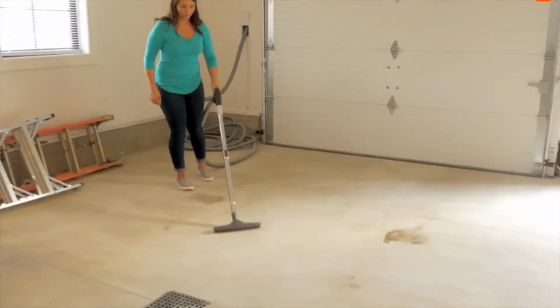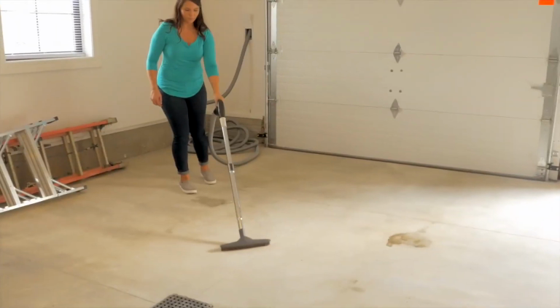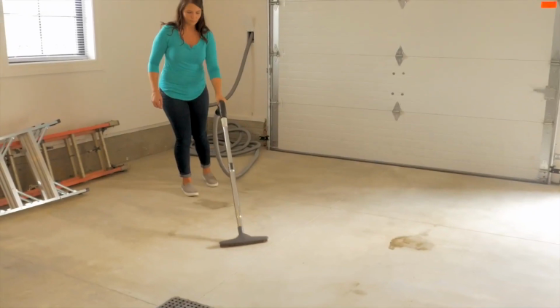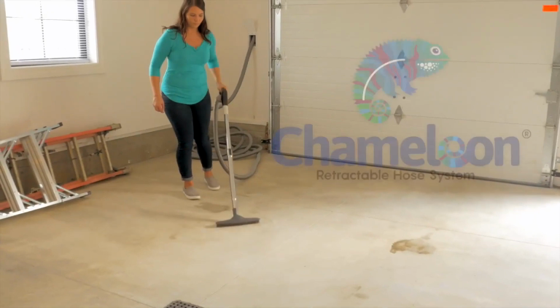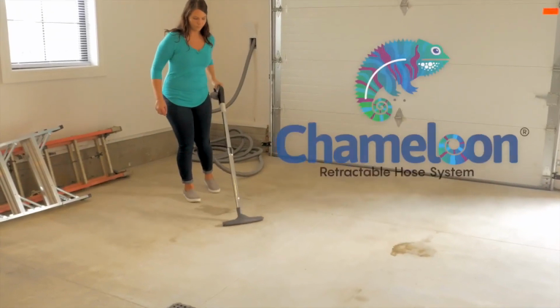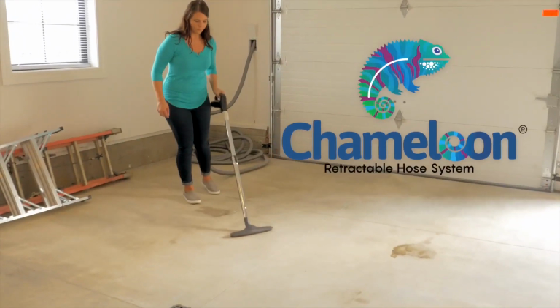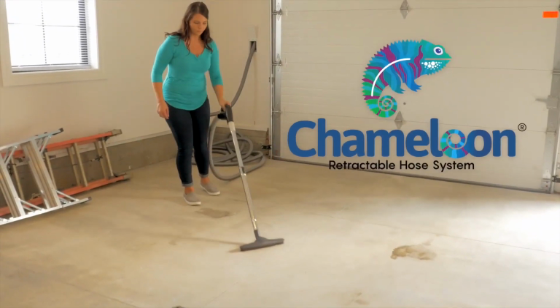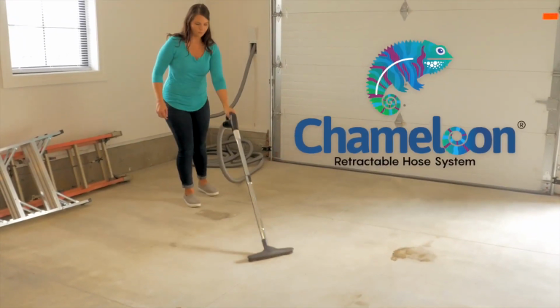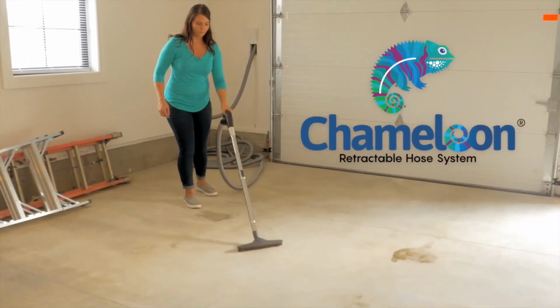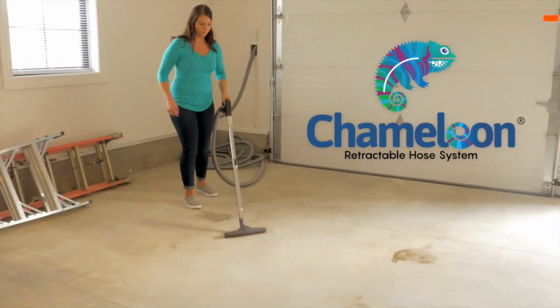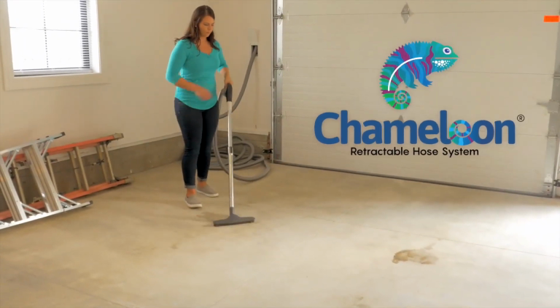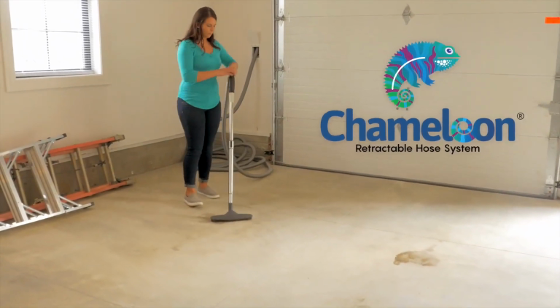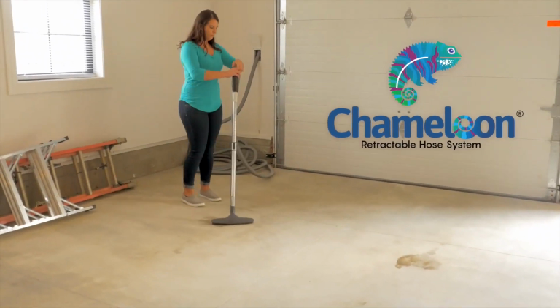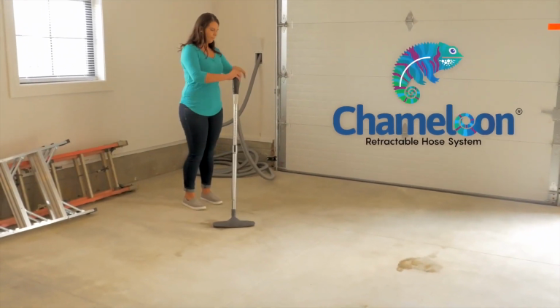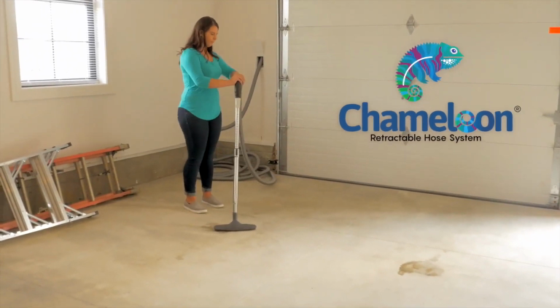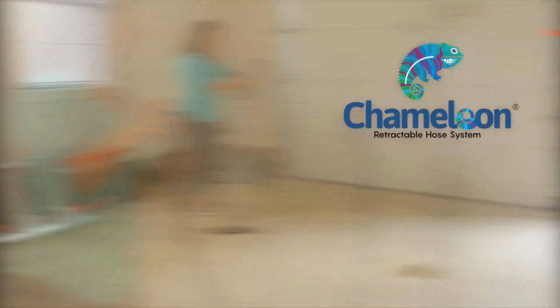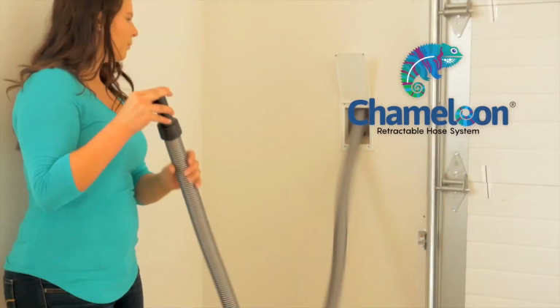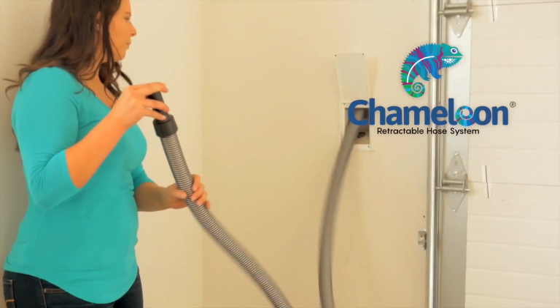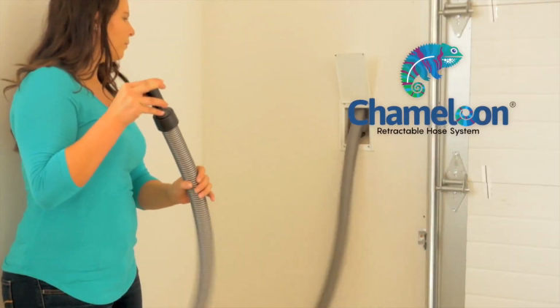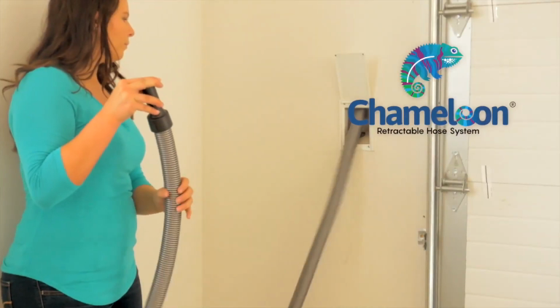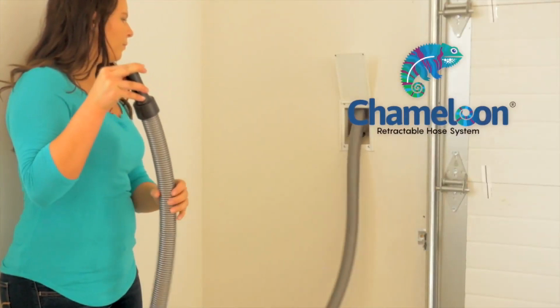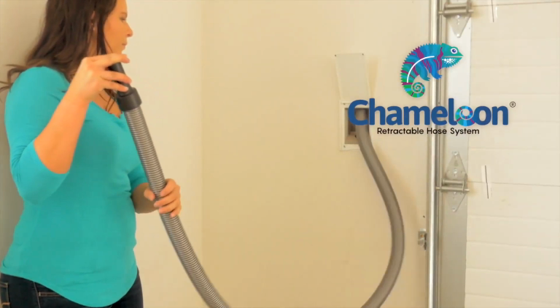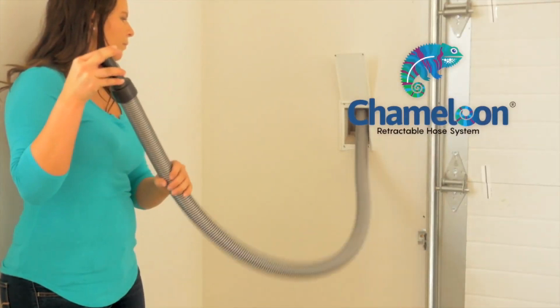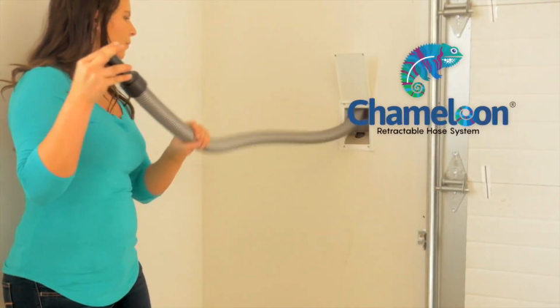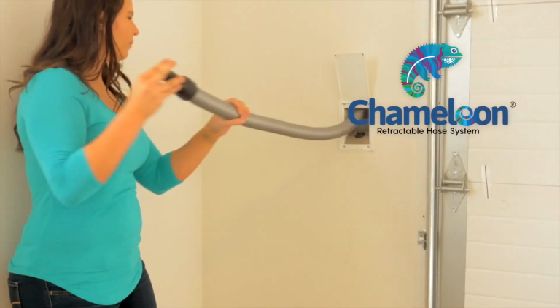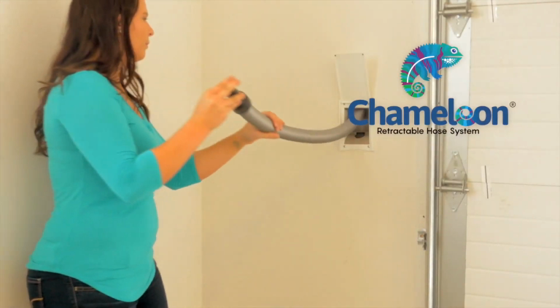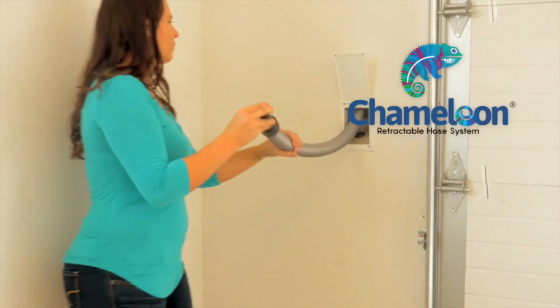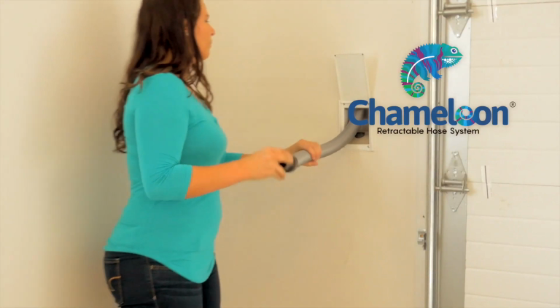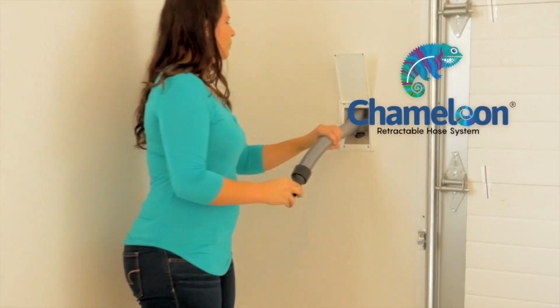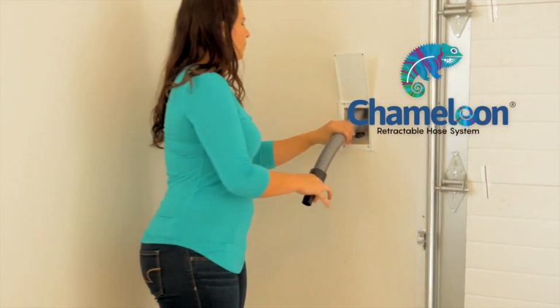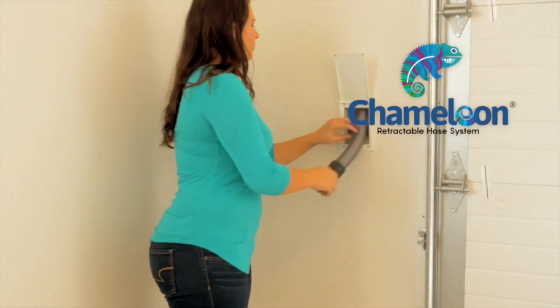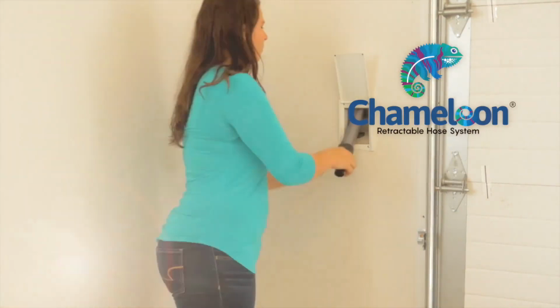Vacuuming should be convenient, easy, and even a little fun. With the Chameleon Retractable Hose System, it can be all three.